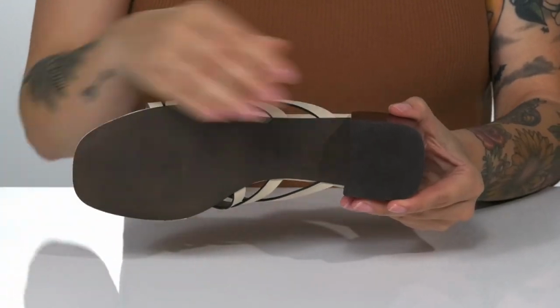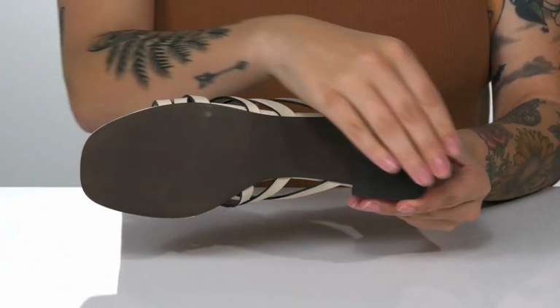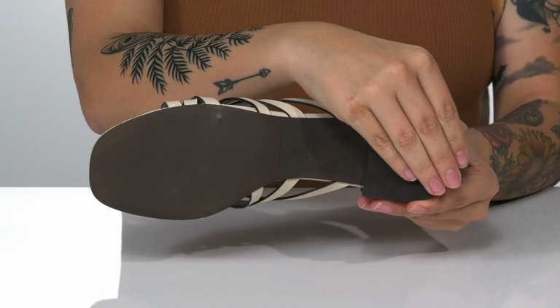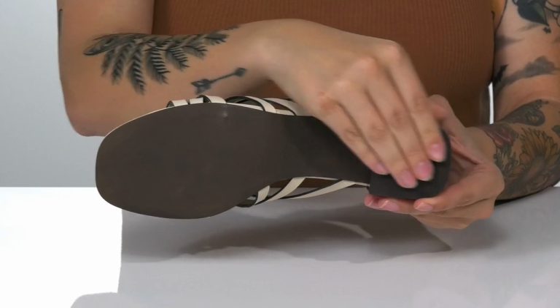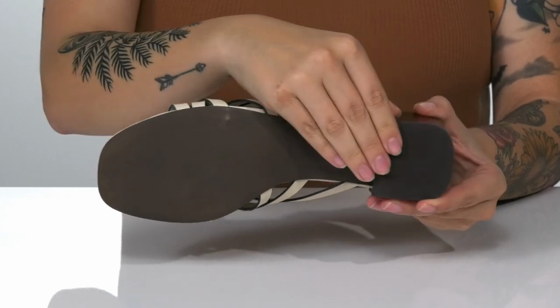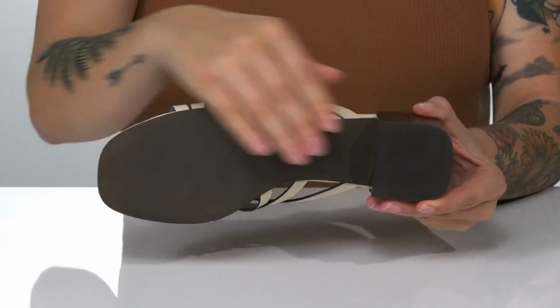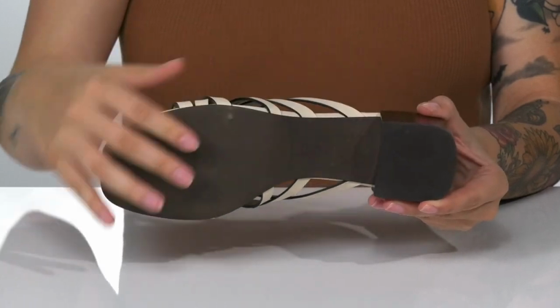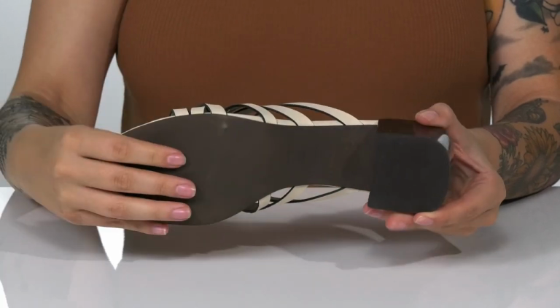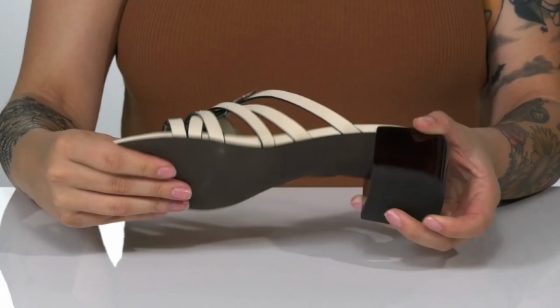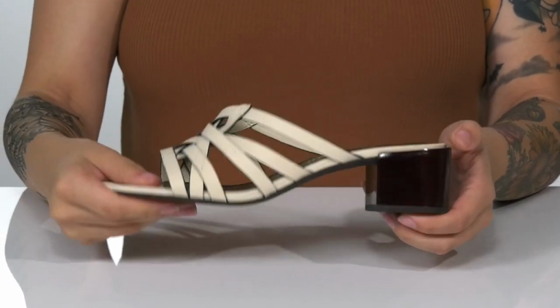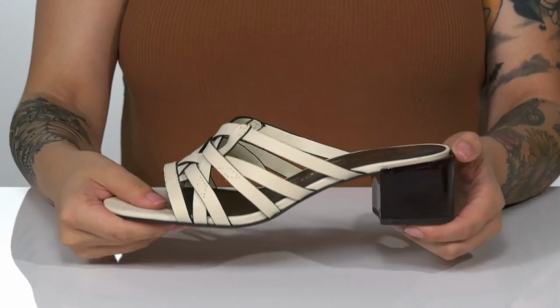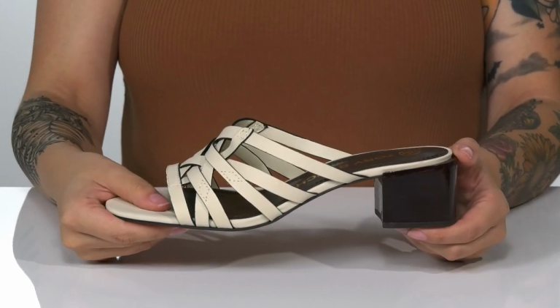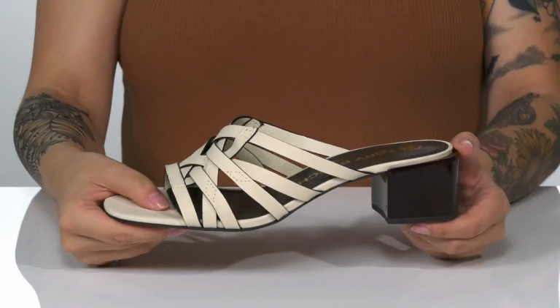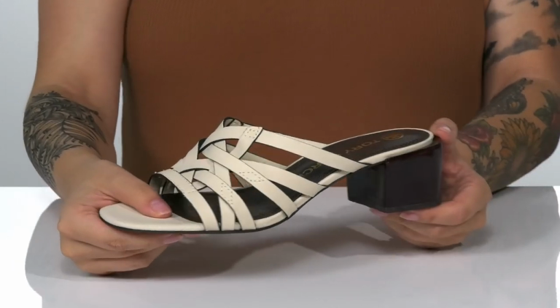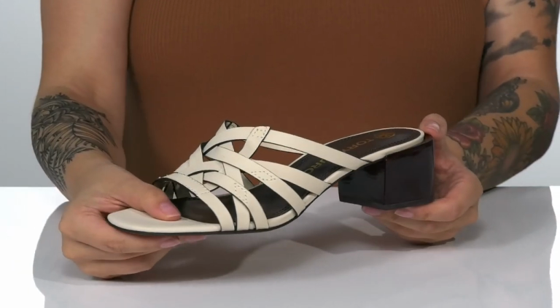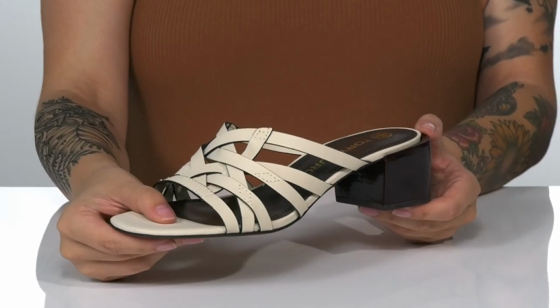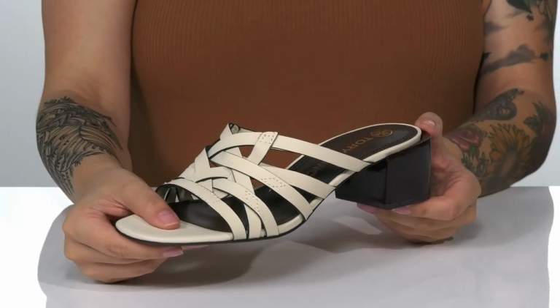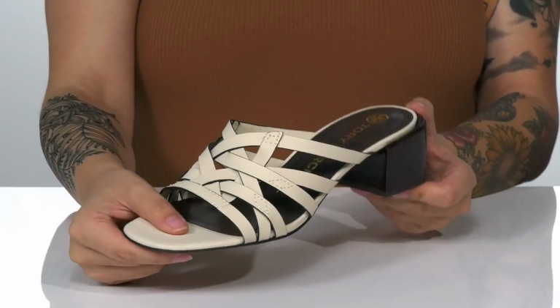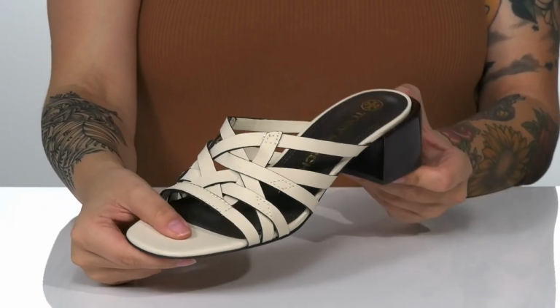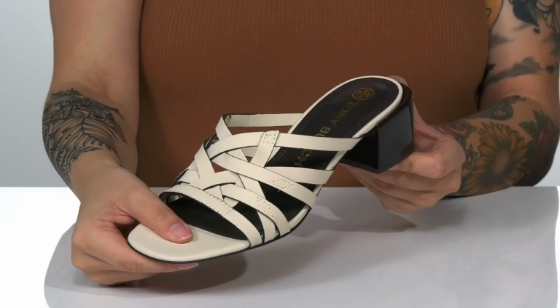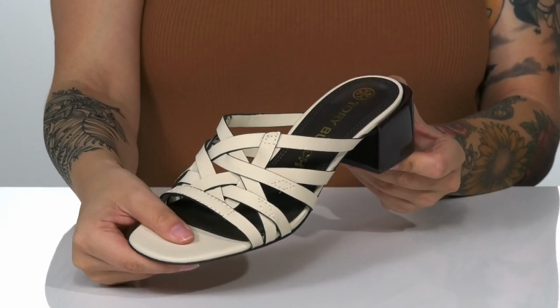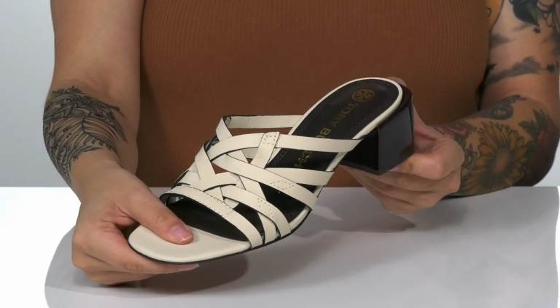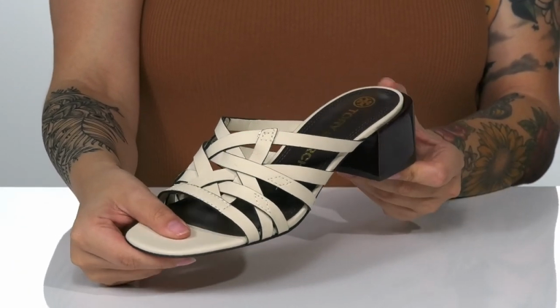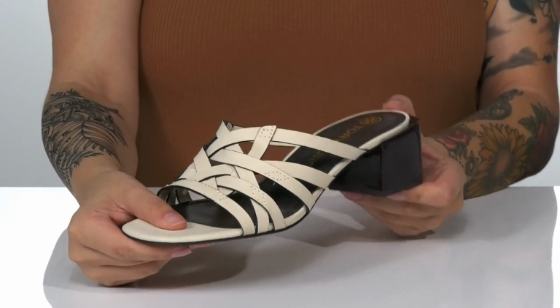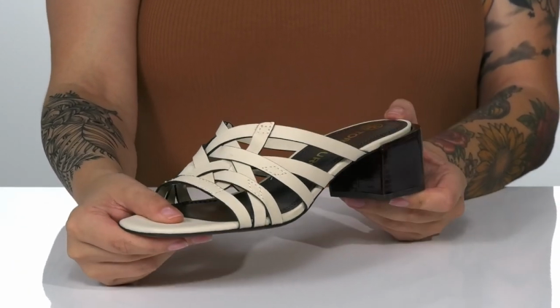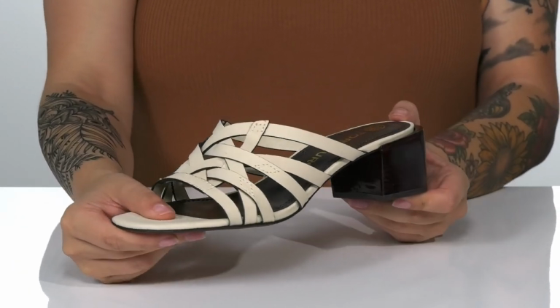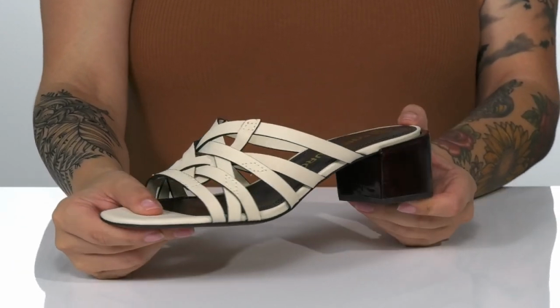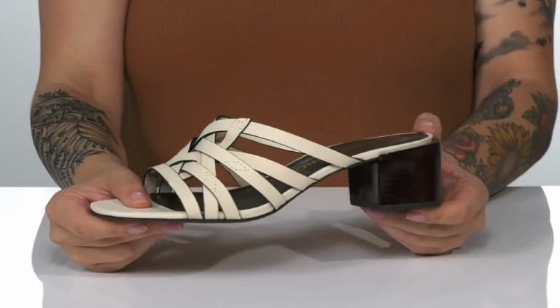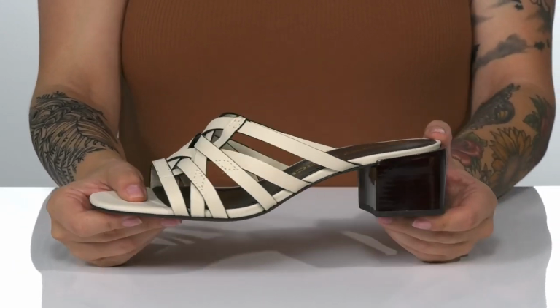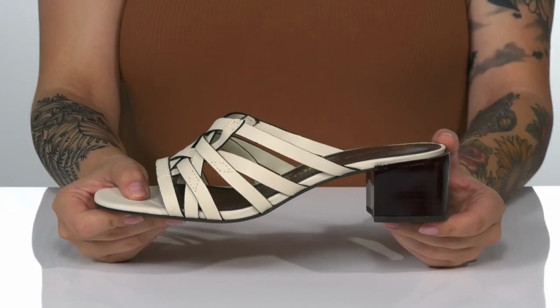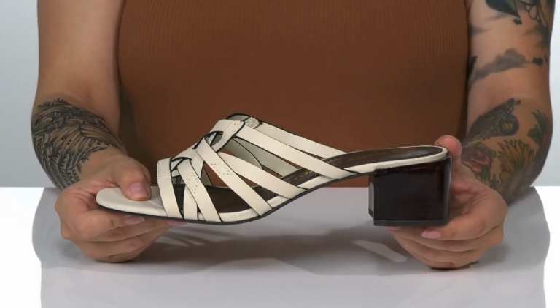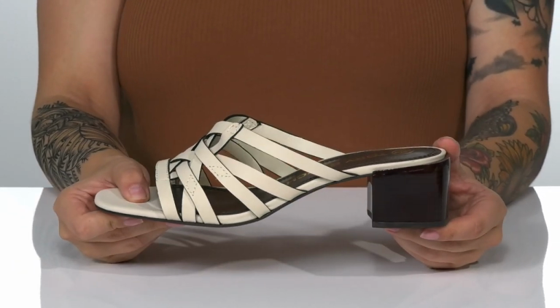Underneath is a lightly textured heel for traction, and I think these would look so great paired with a fit and flare dress.